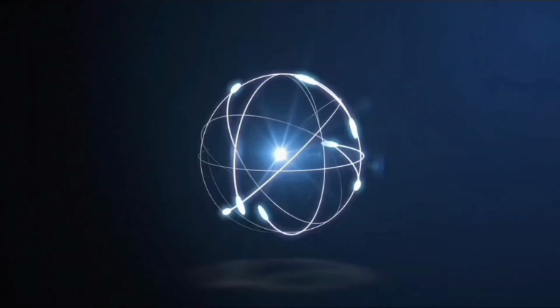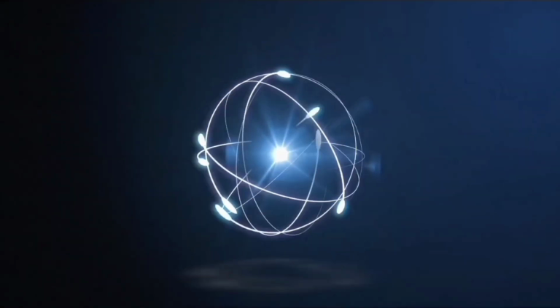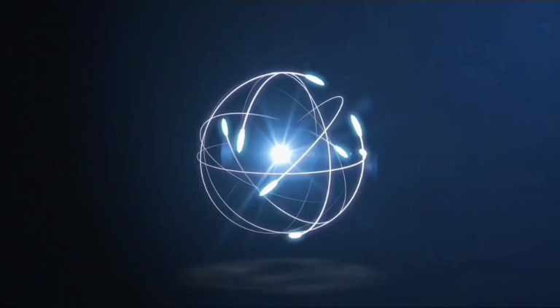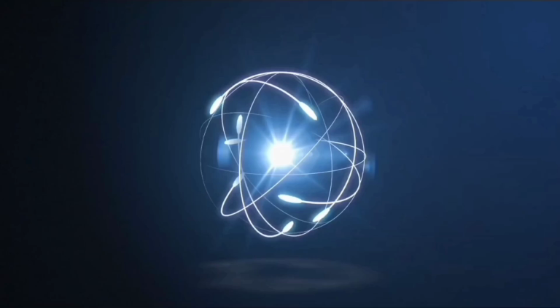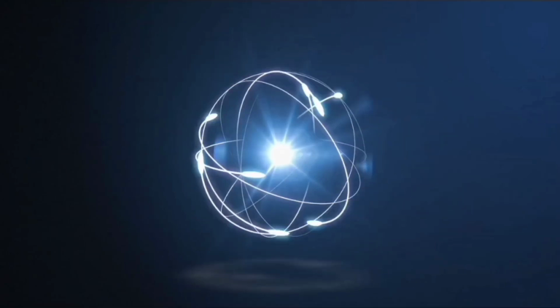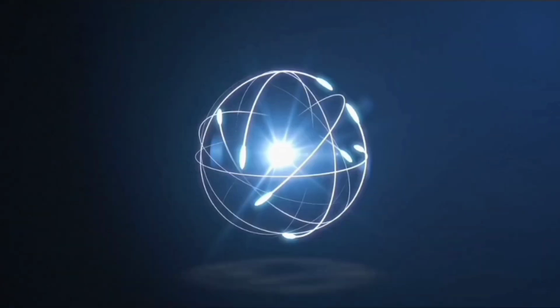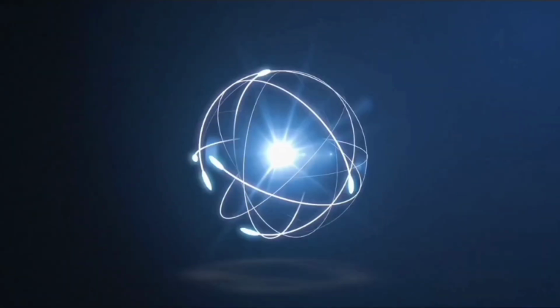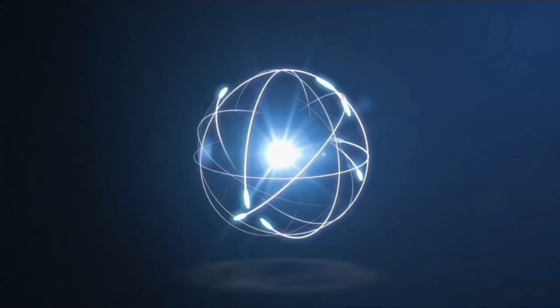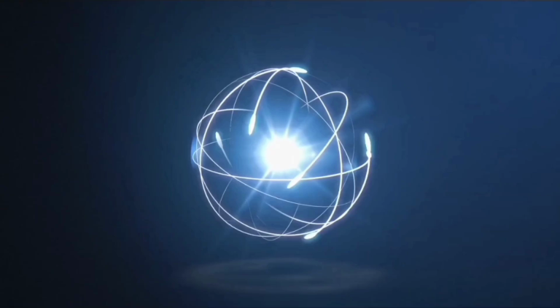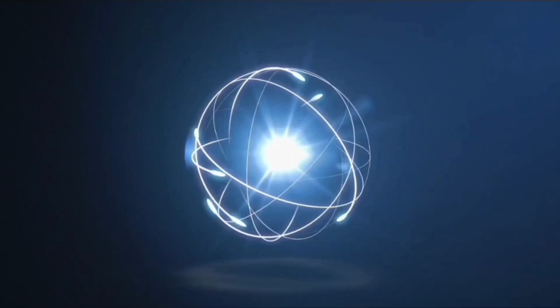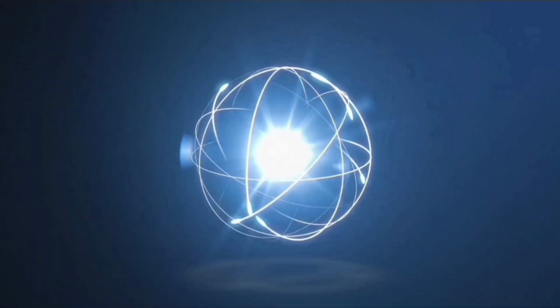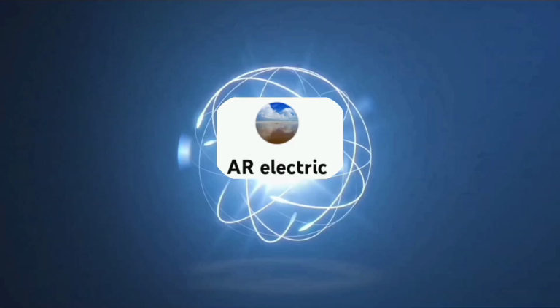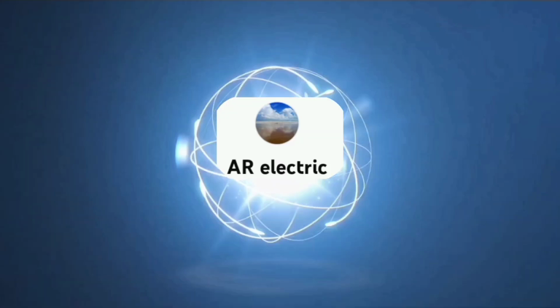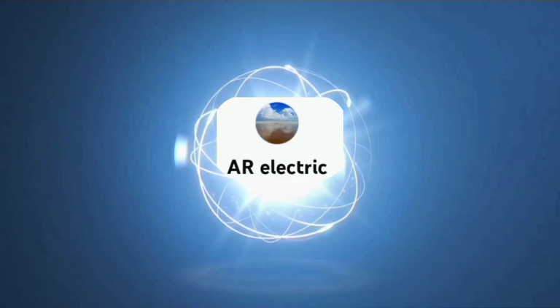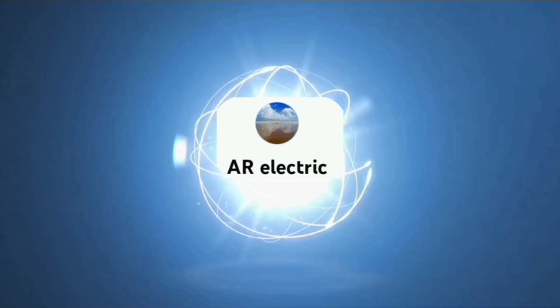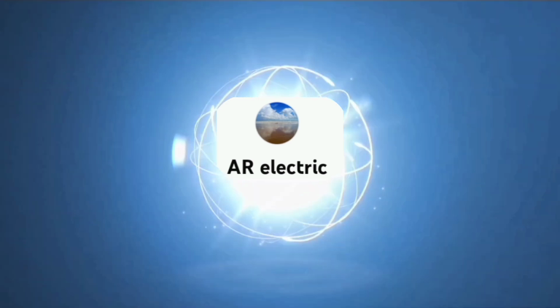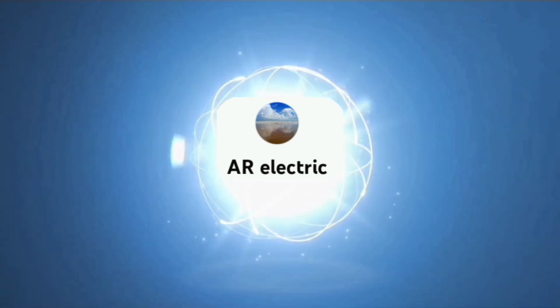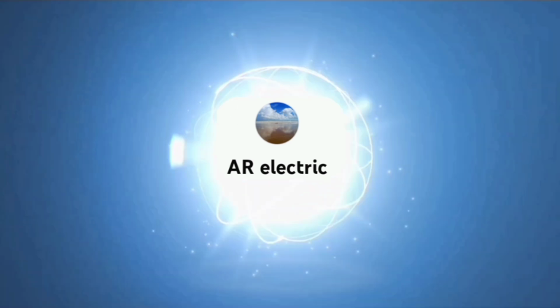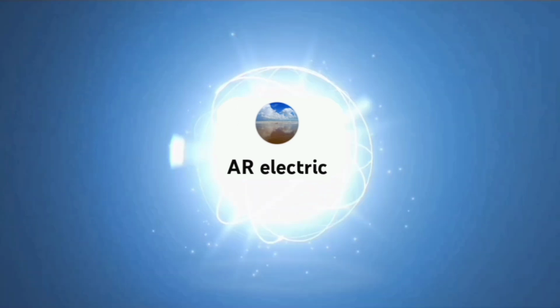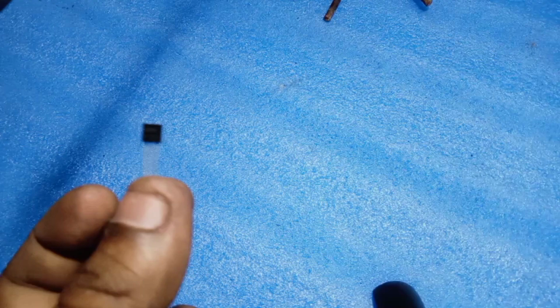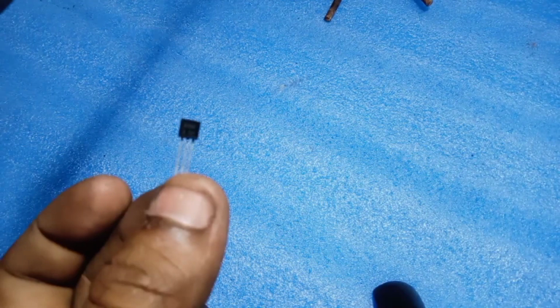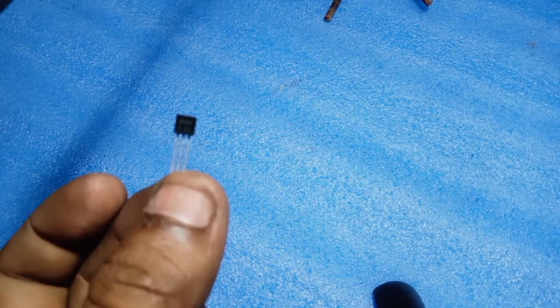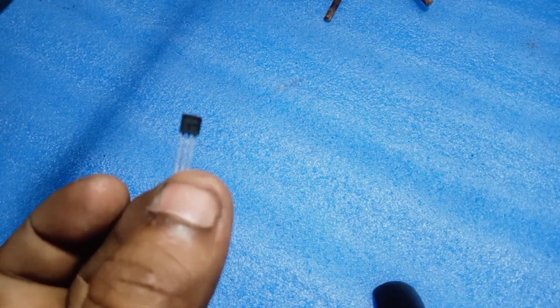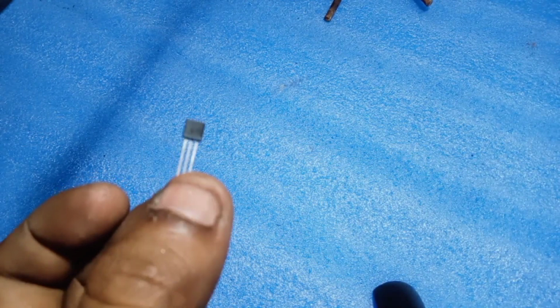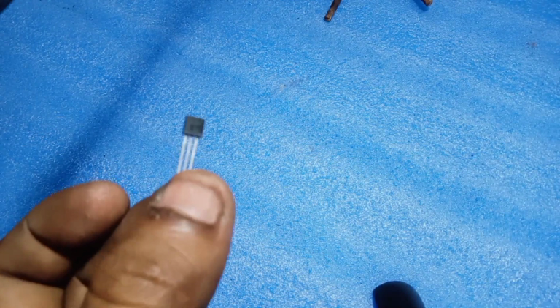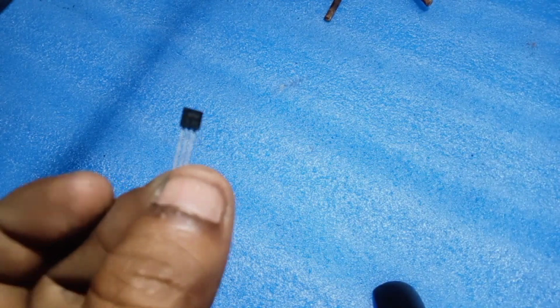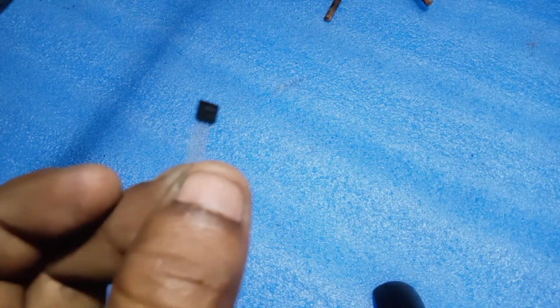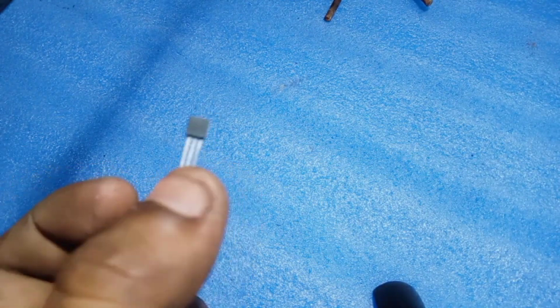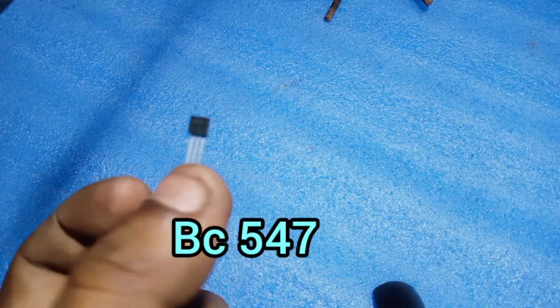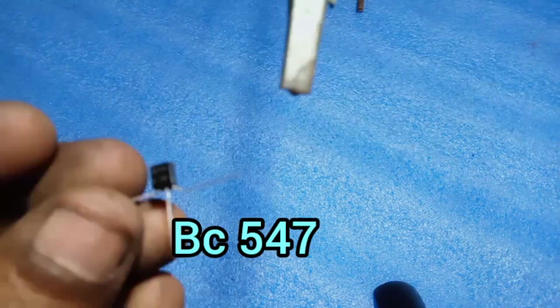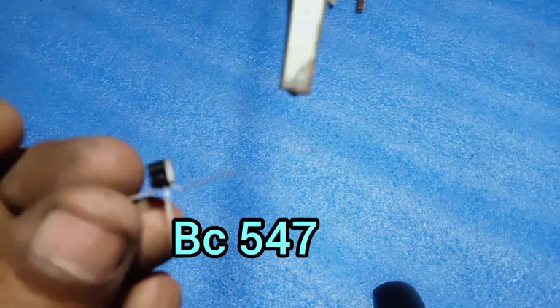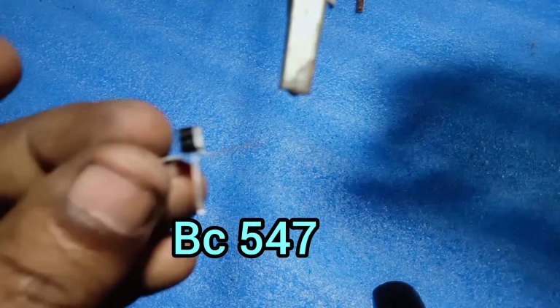Welcome to AR Electric. Today's video is on a Voltage Regulator Circuit.